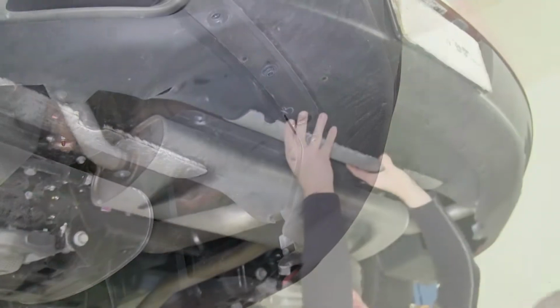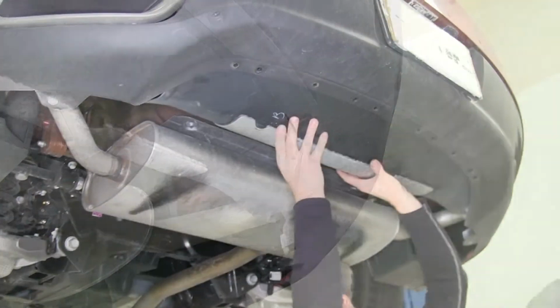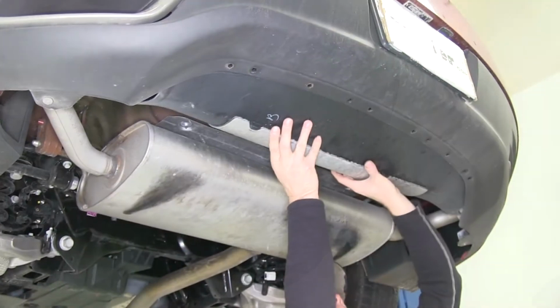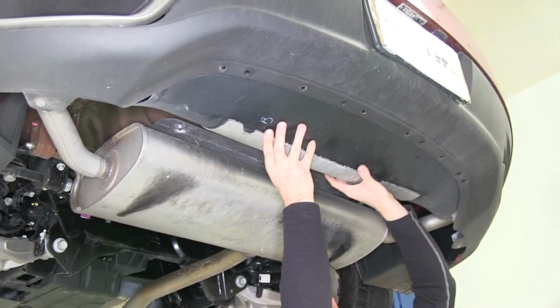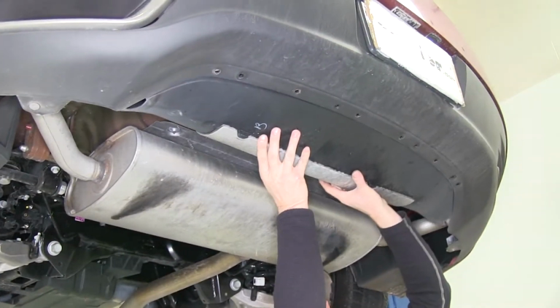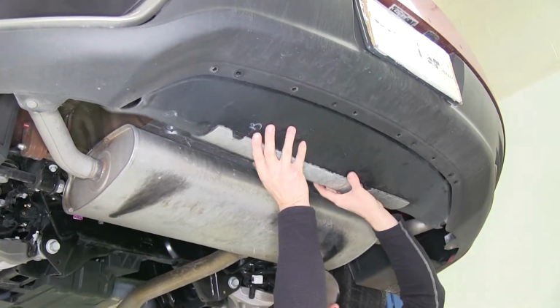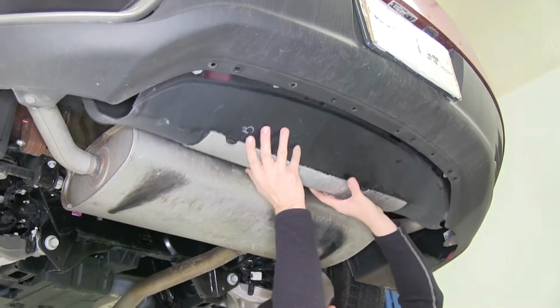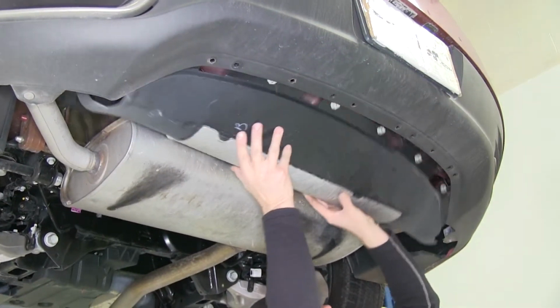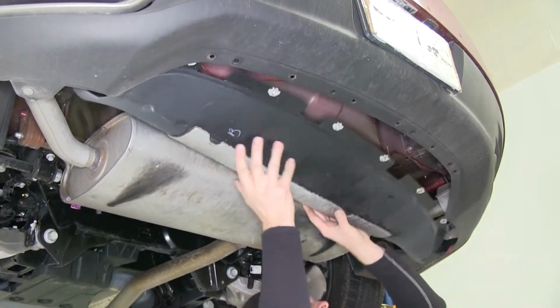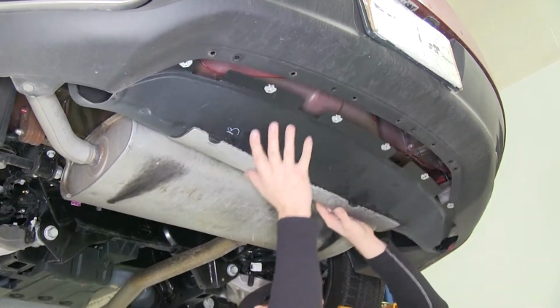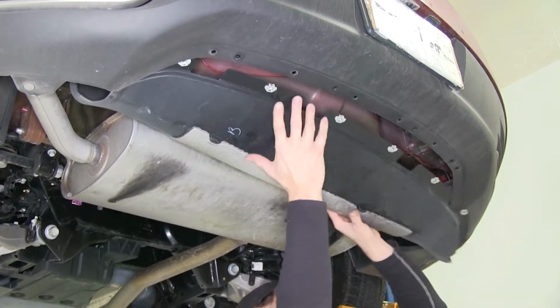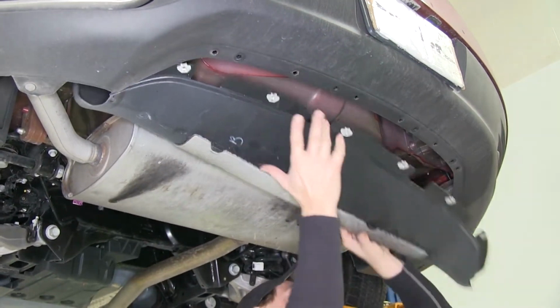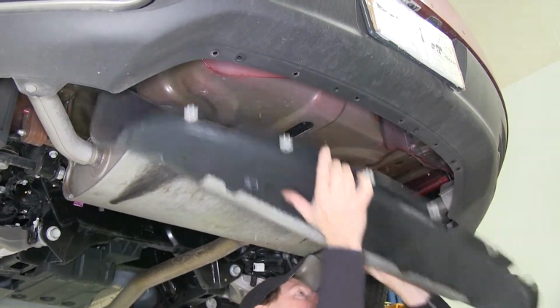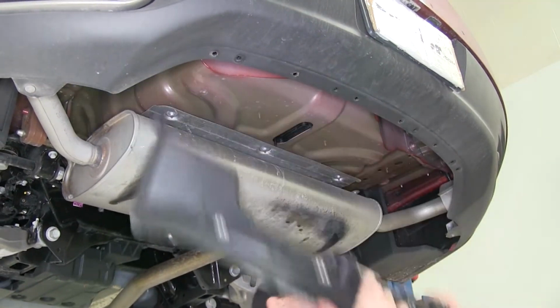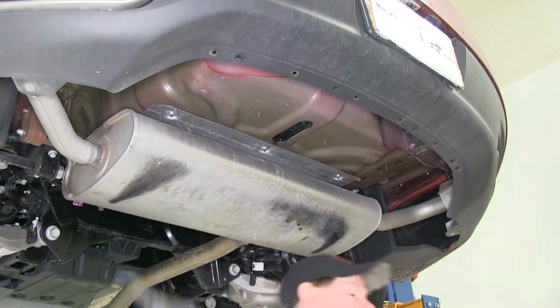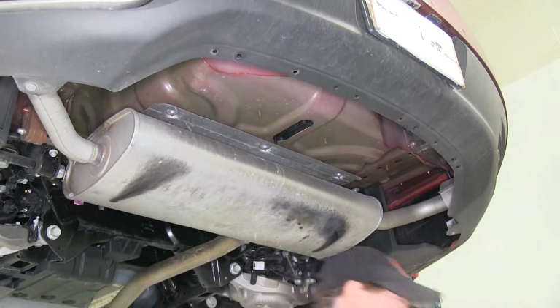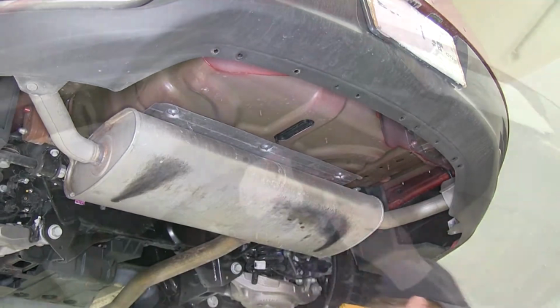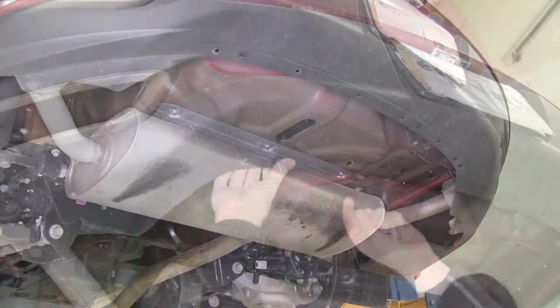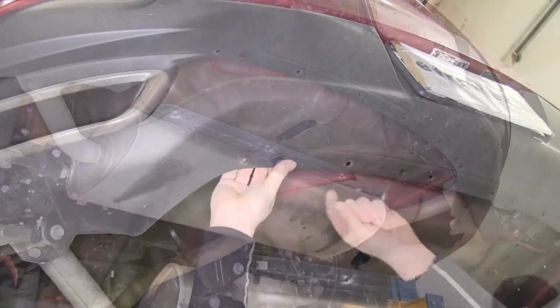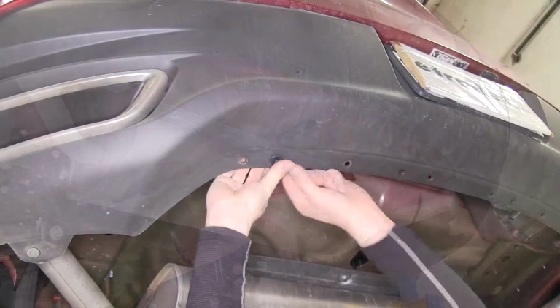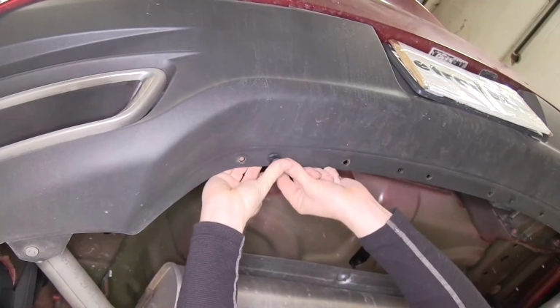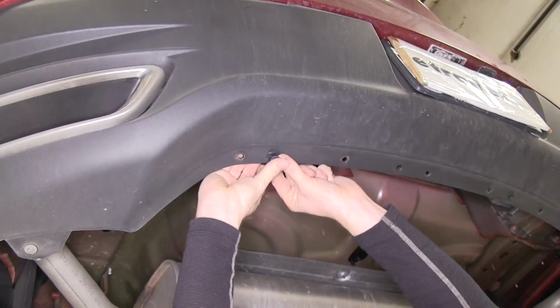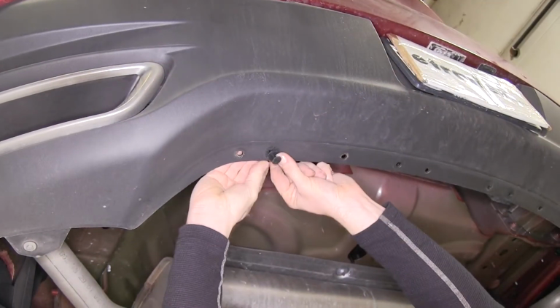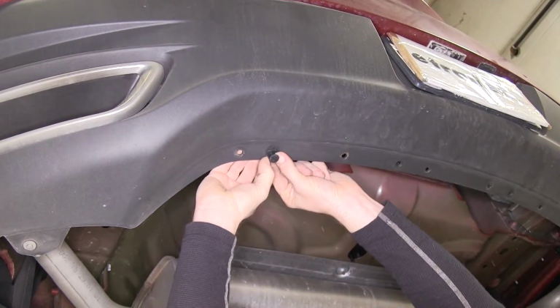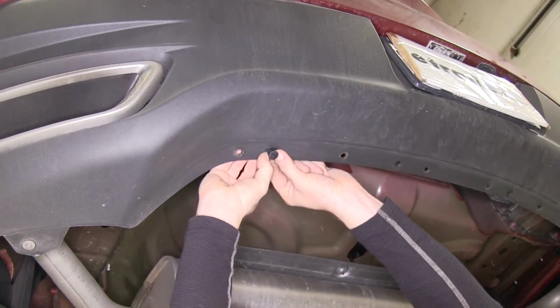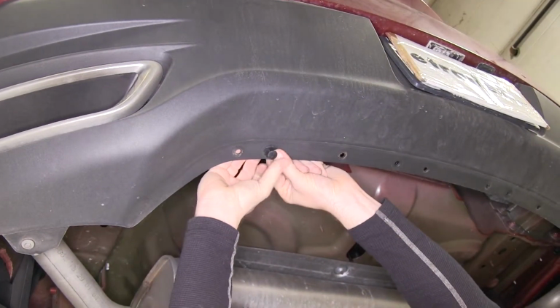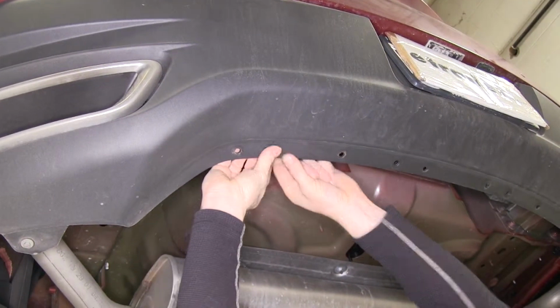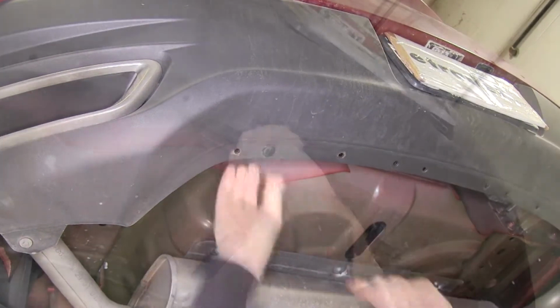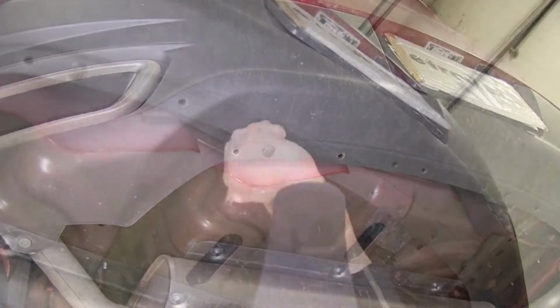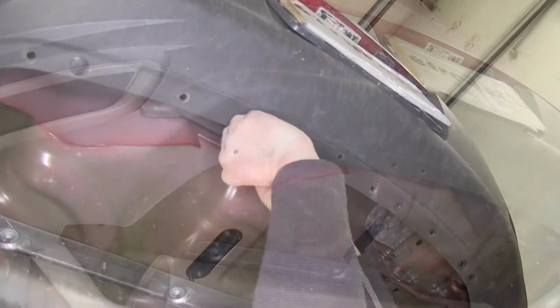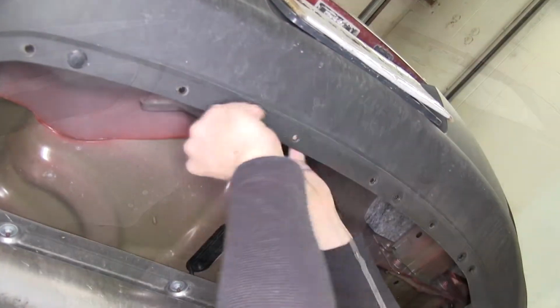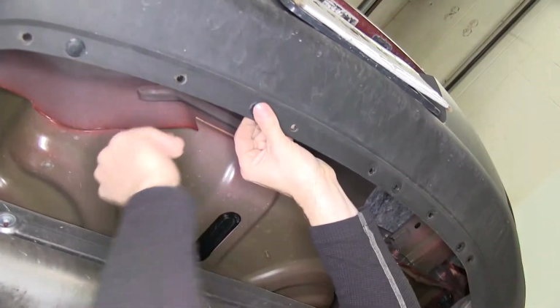It makes it easier to remove the fascia. Now this fascia piece will not be reinstalled since the hitch takes up too much room. Once the fascia is removed, we'll go ahead and reinstall the plastic fasteners.